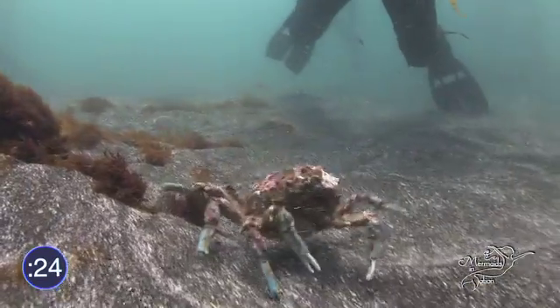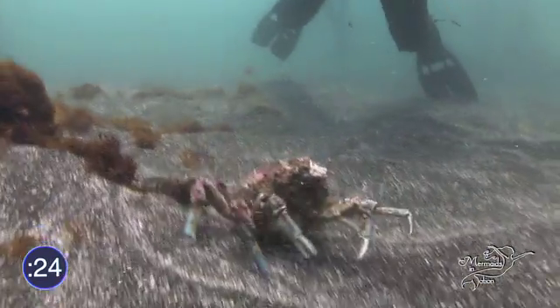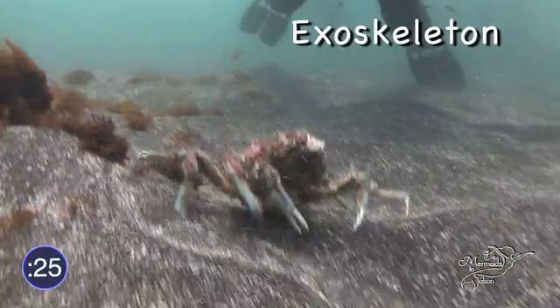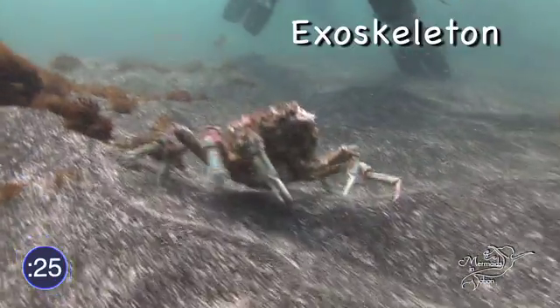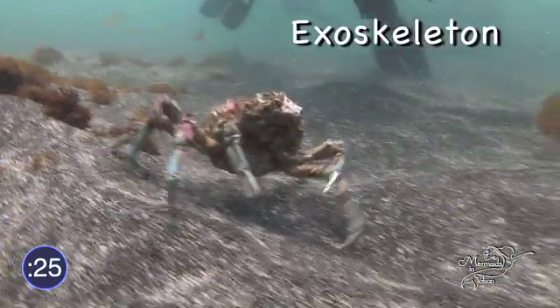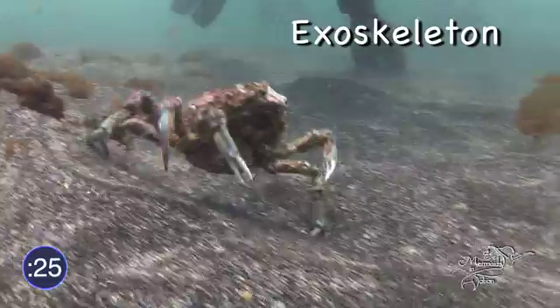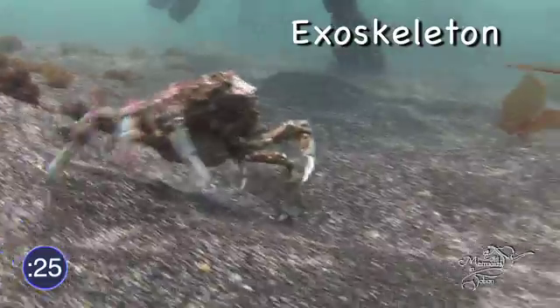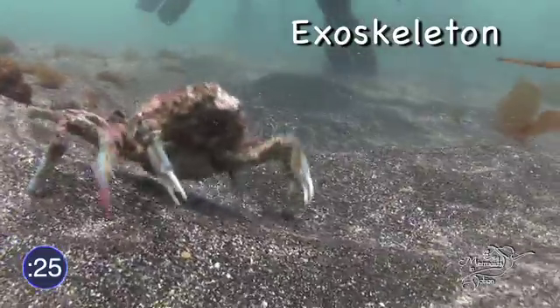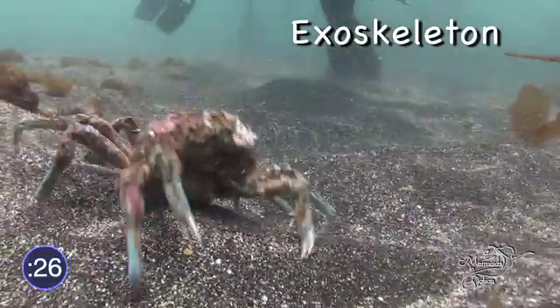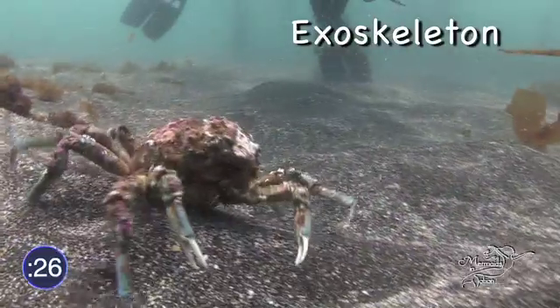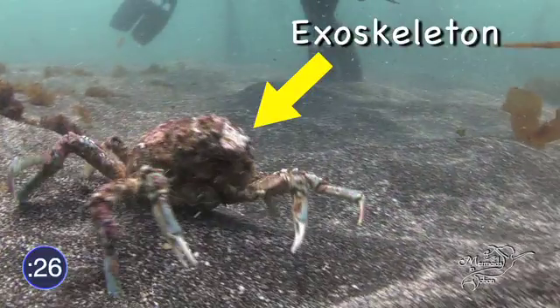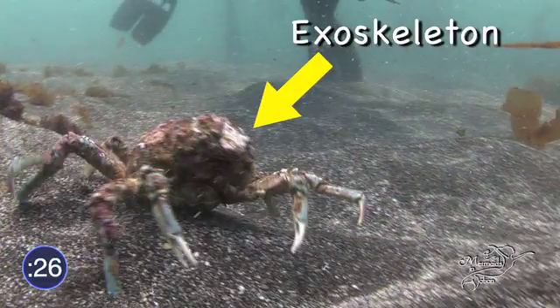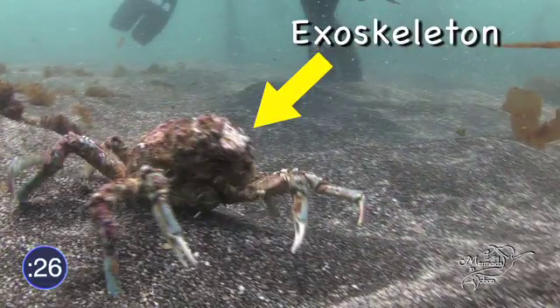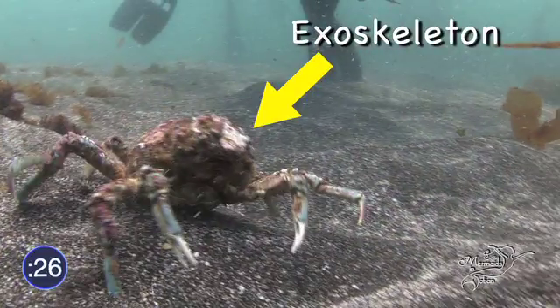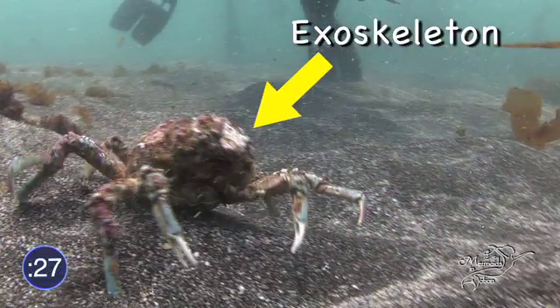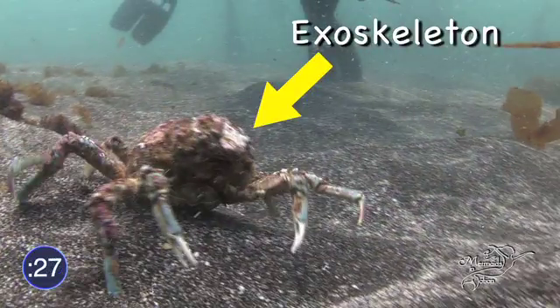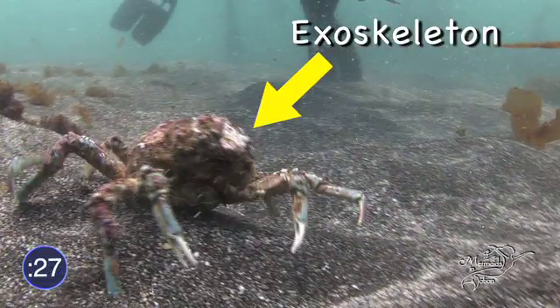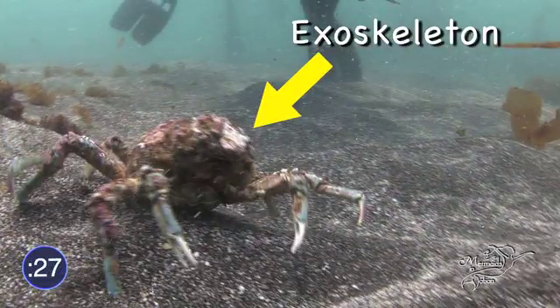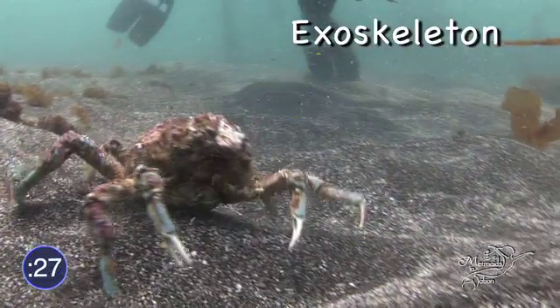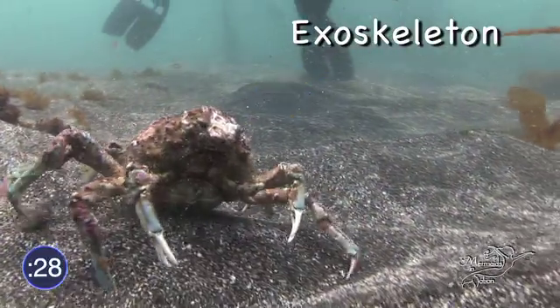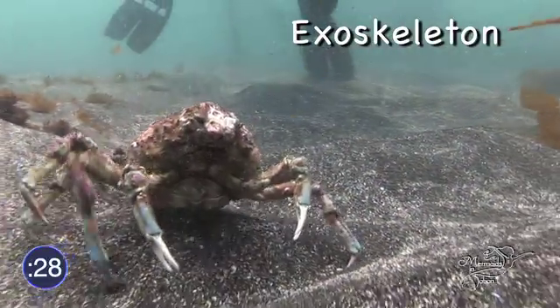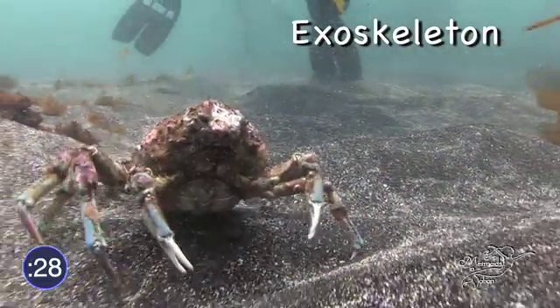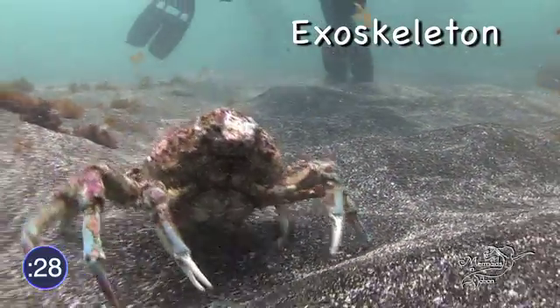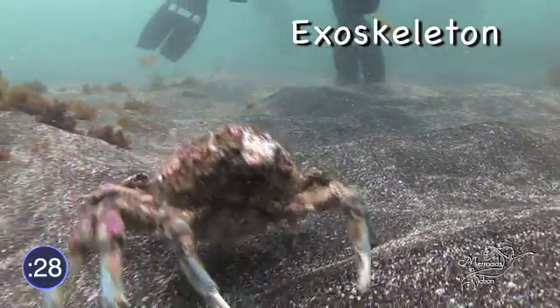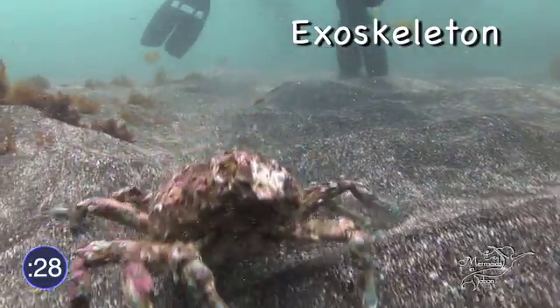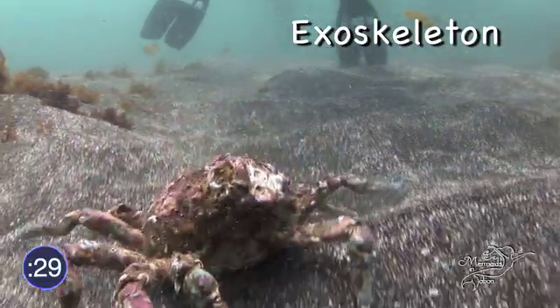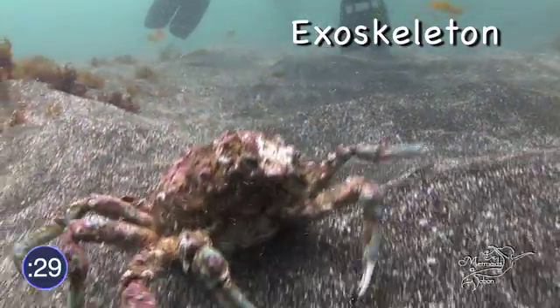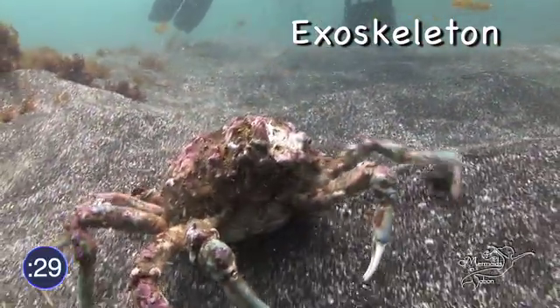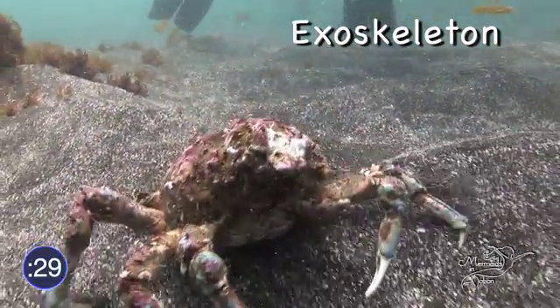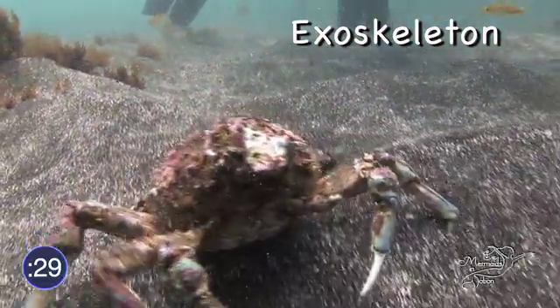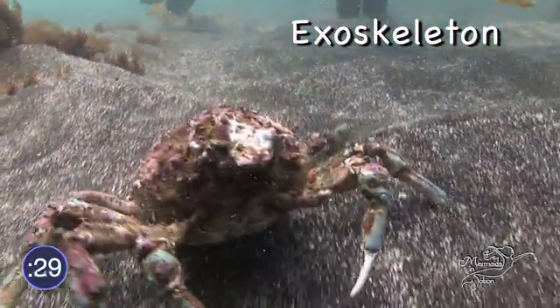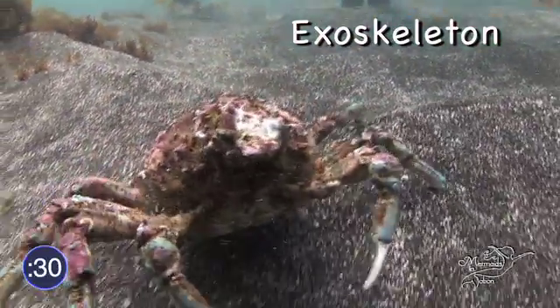Their exoskeleton, or outer shell, gives them support around their soft bodies.